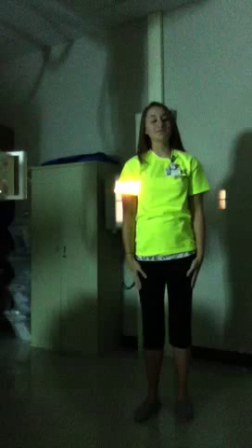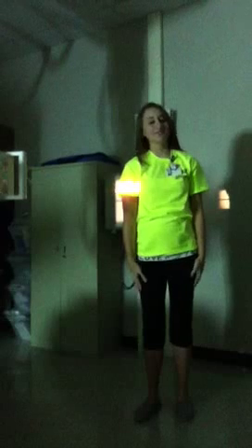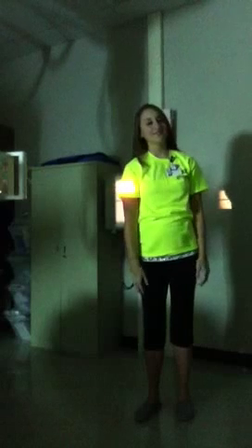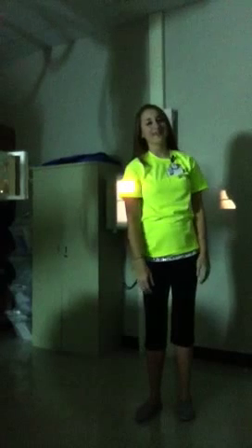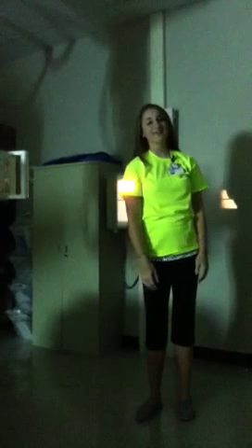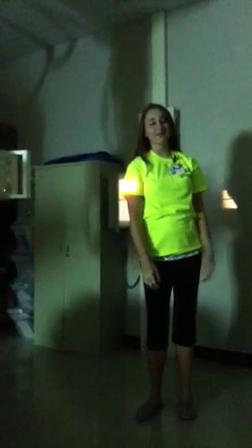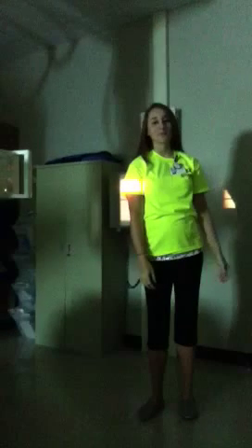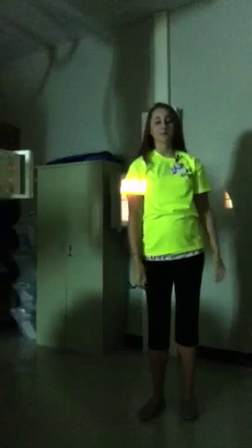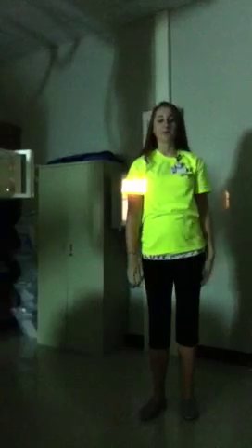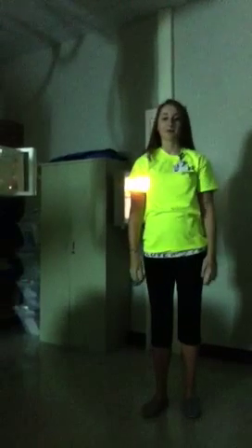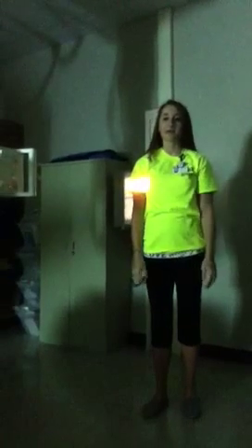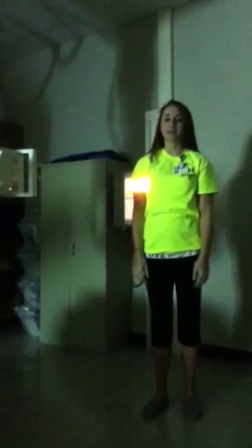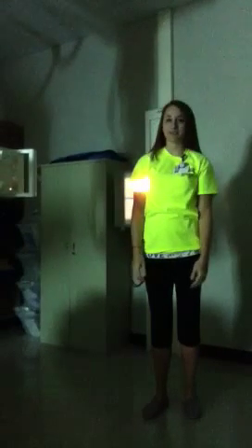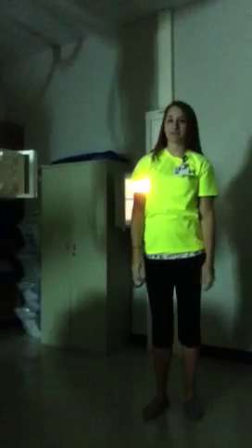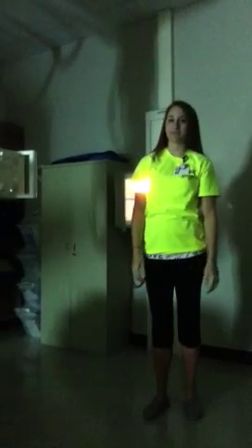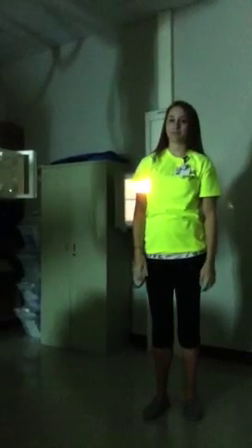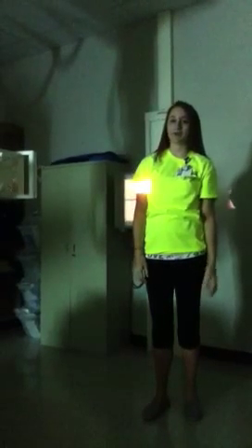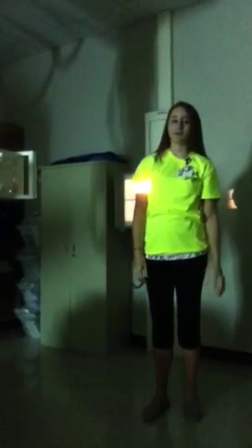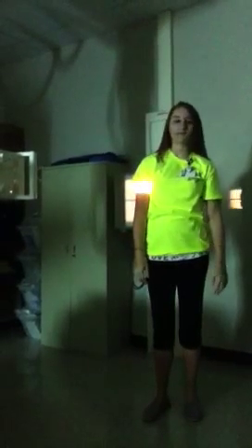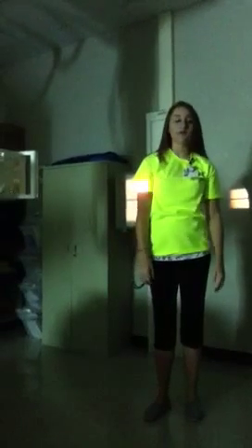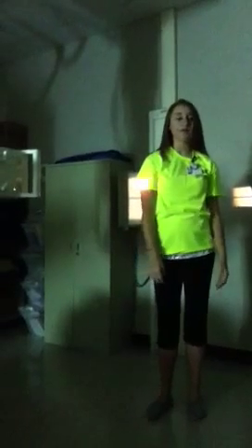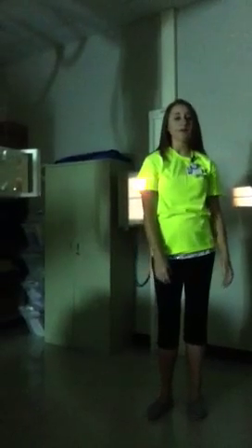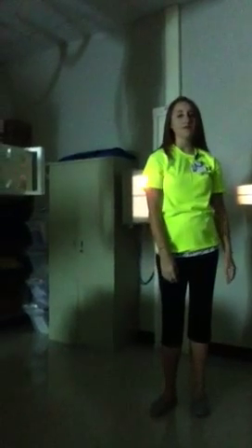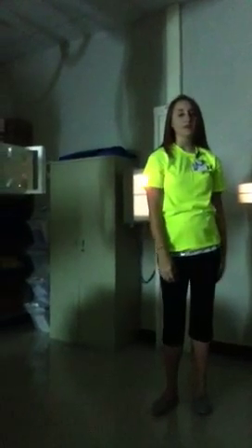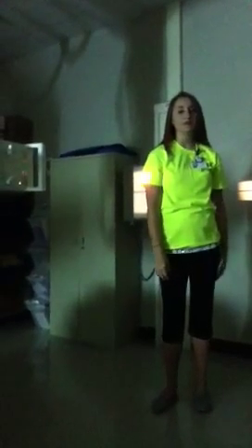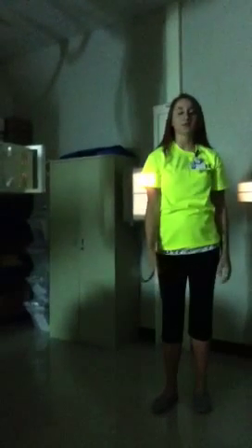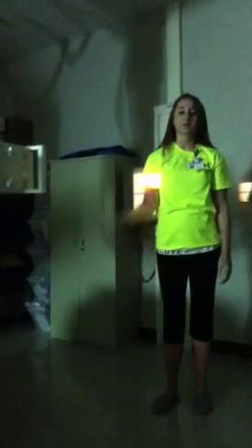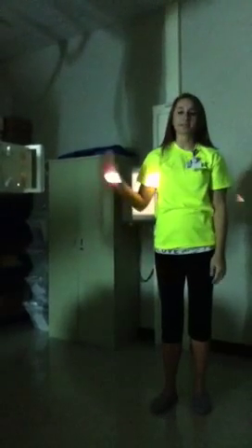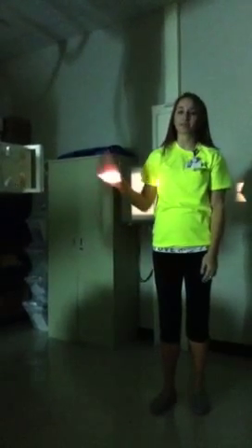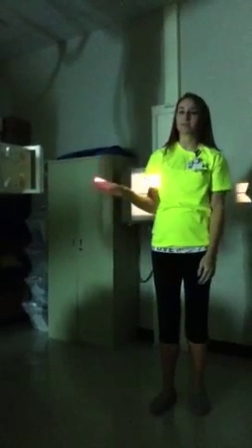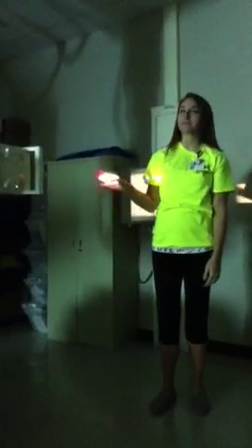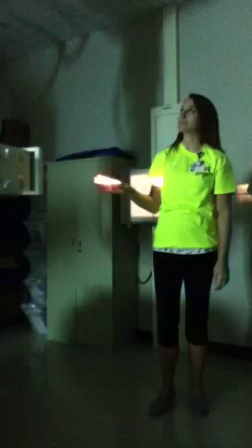My name is Chelsea and today we'll be doing a PHS X-ray. Before I go get my patient, I want to set up my tube.